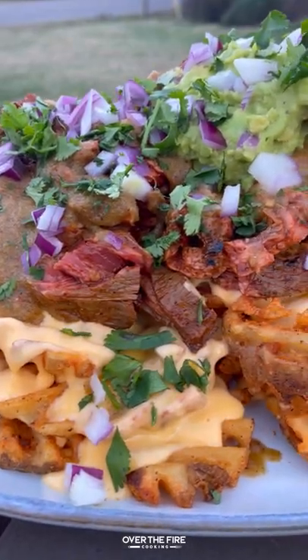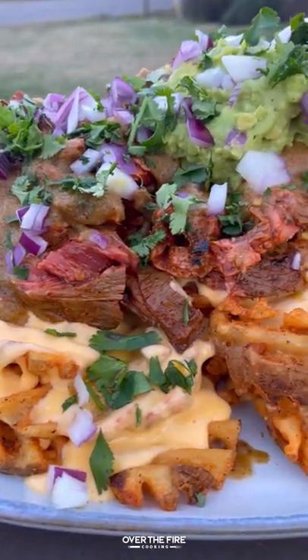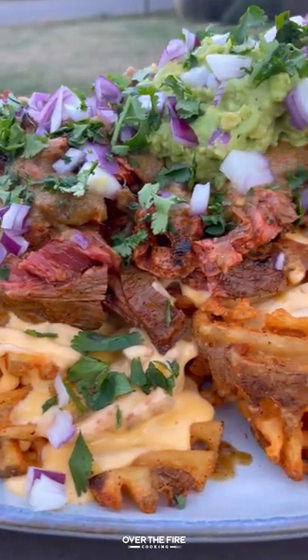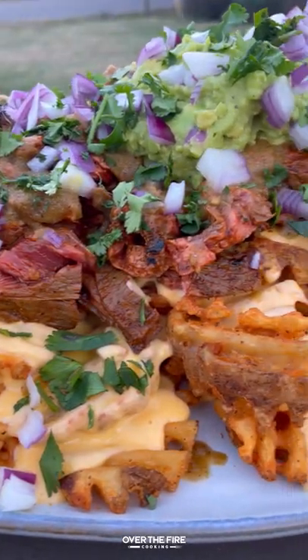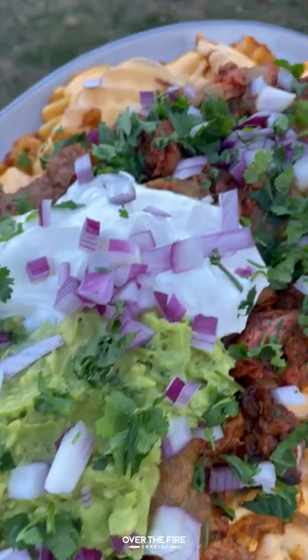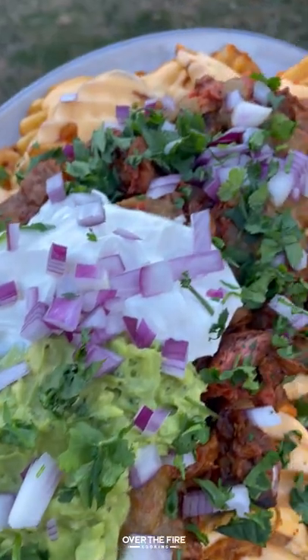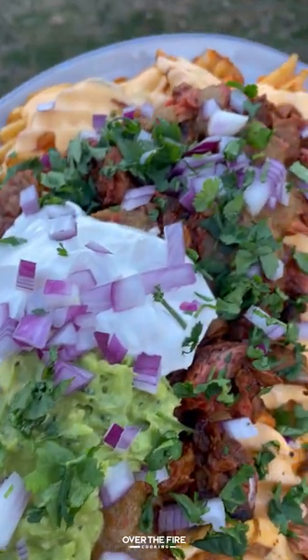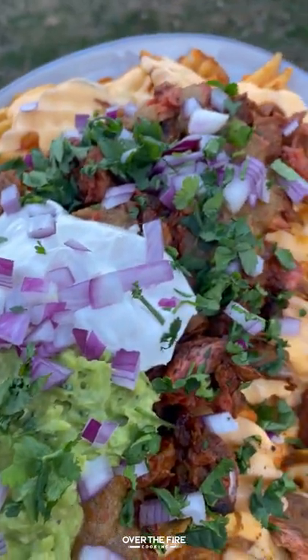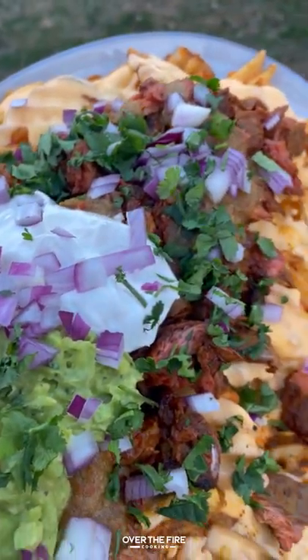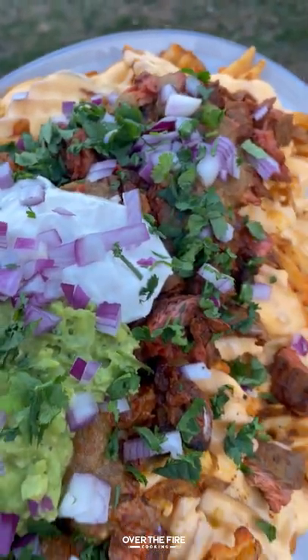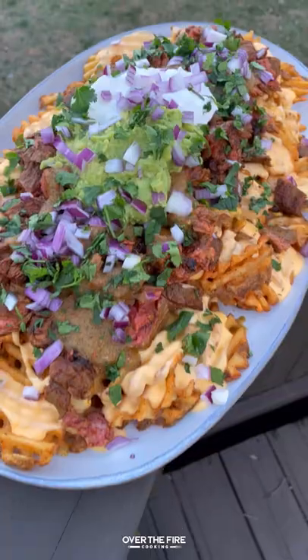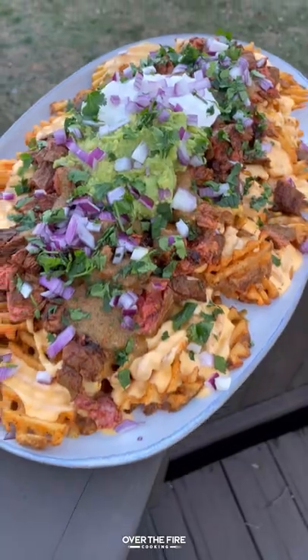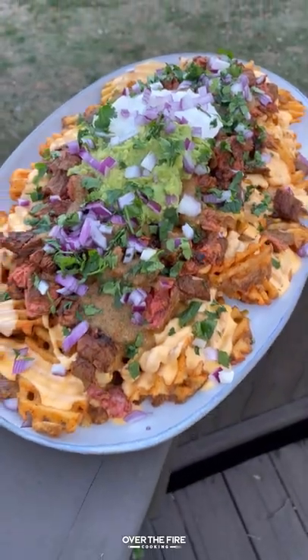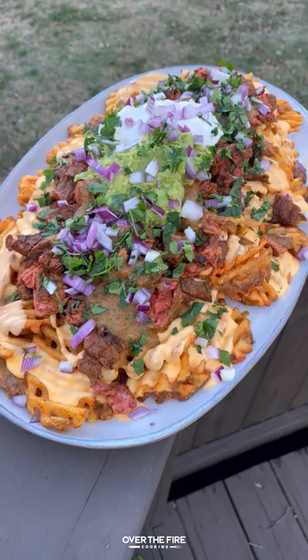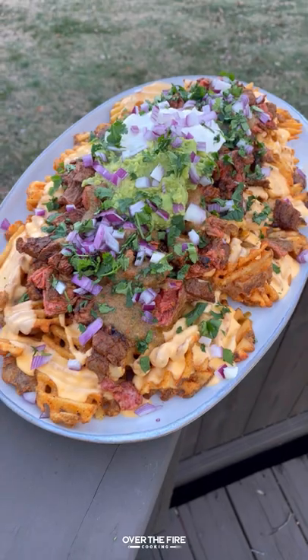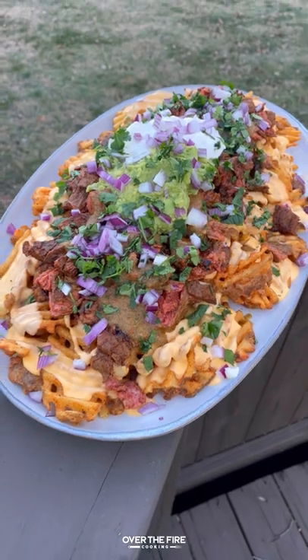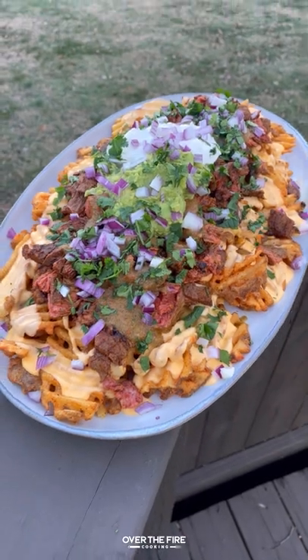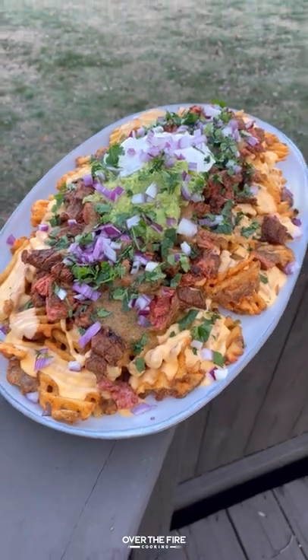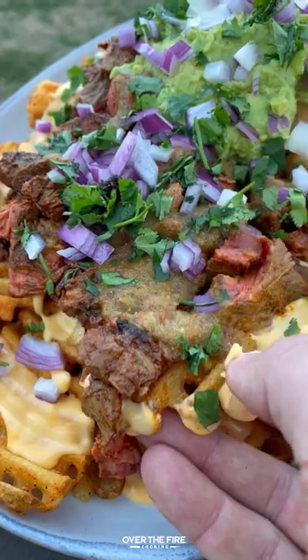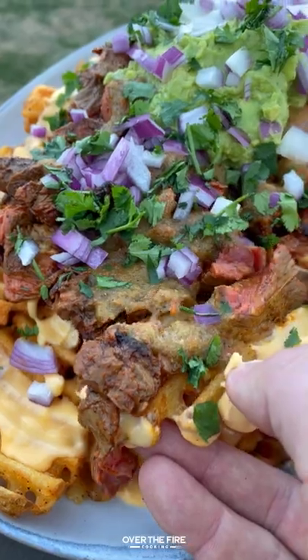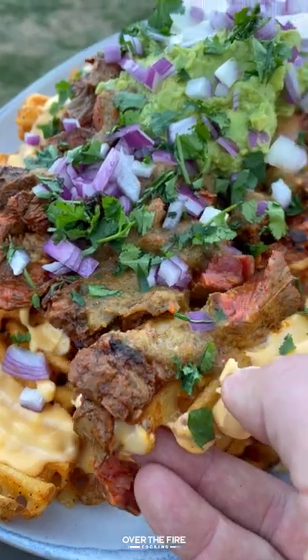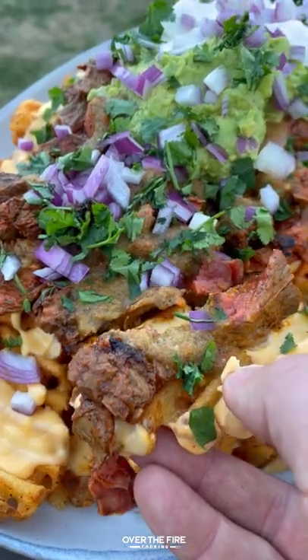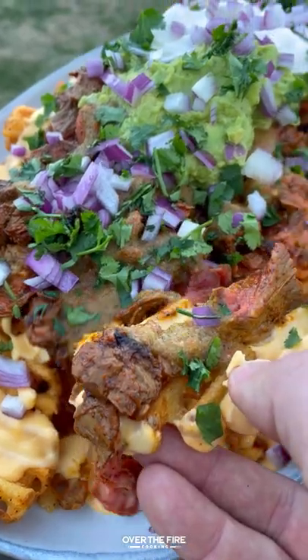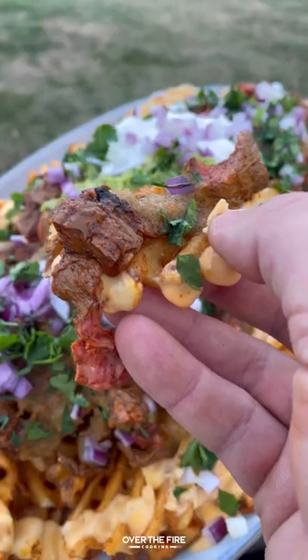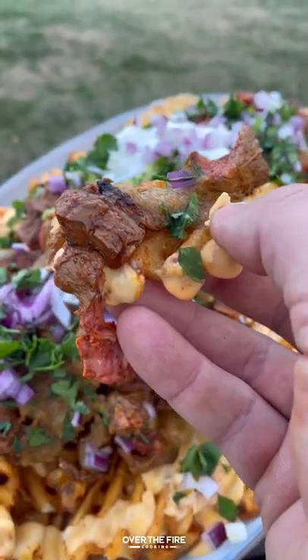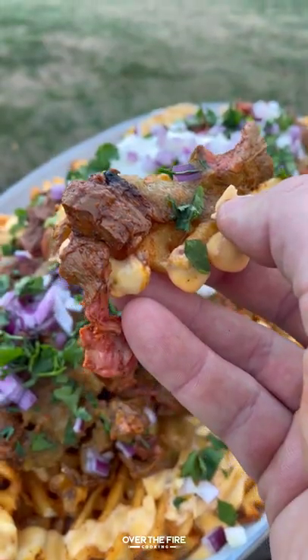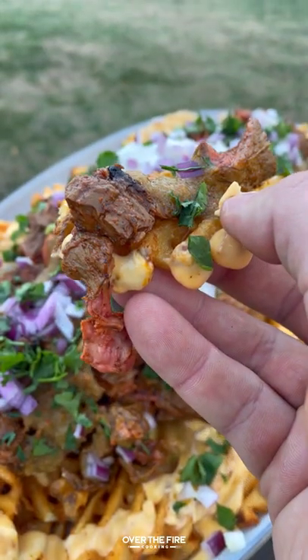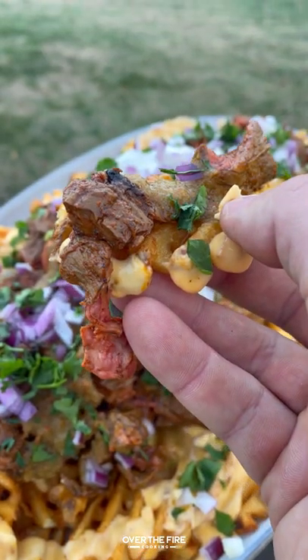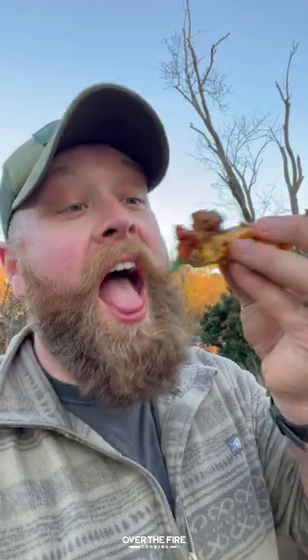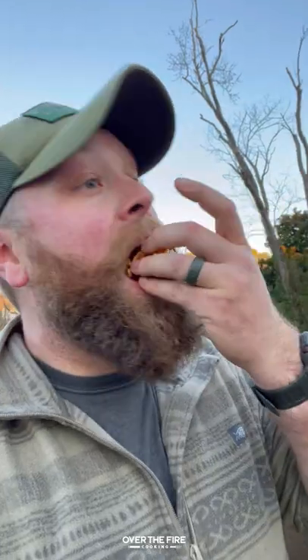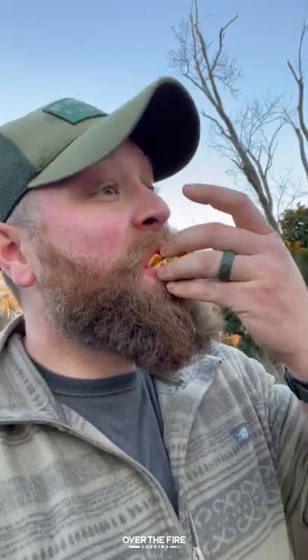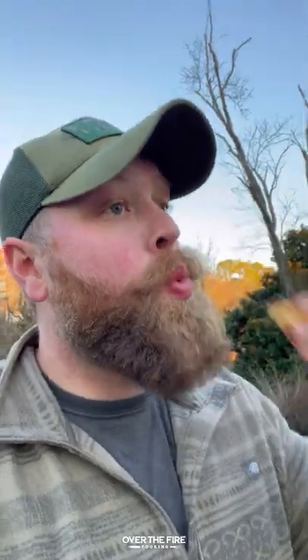So freaking delicious. You can find this whole recipe at overthefirecooking.com or link below. Cheers.